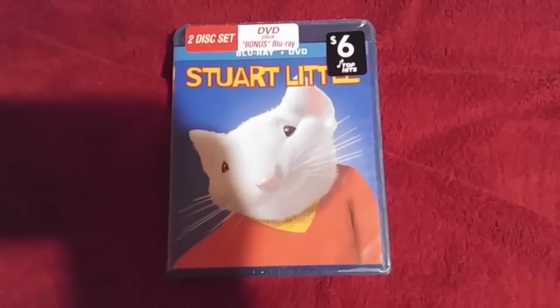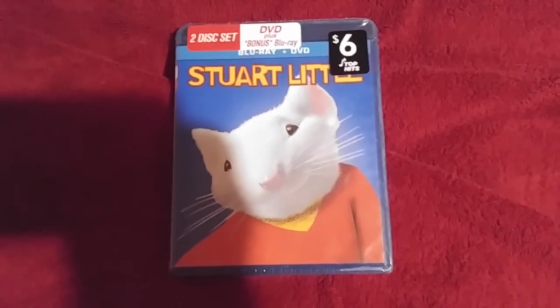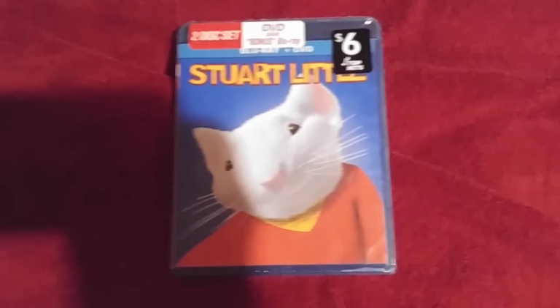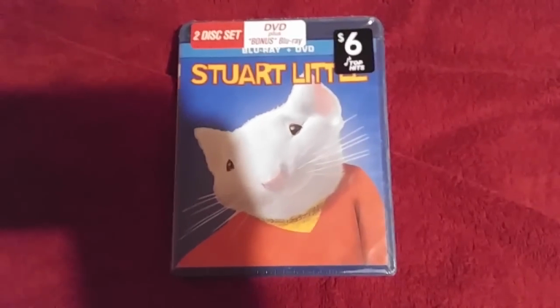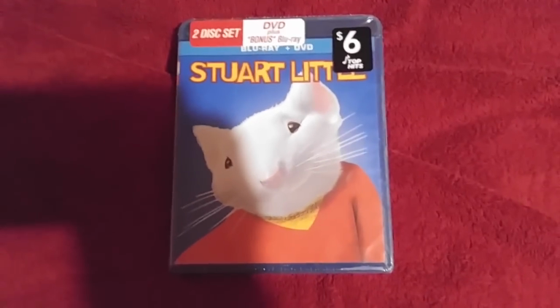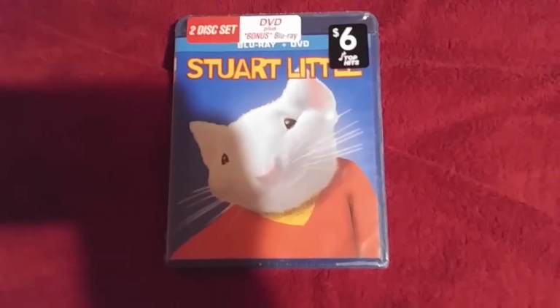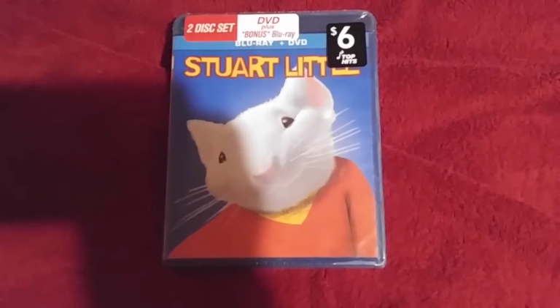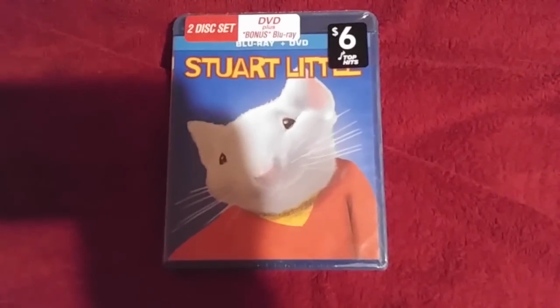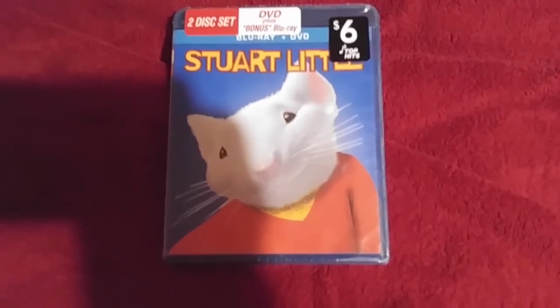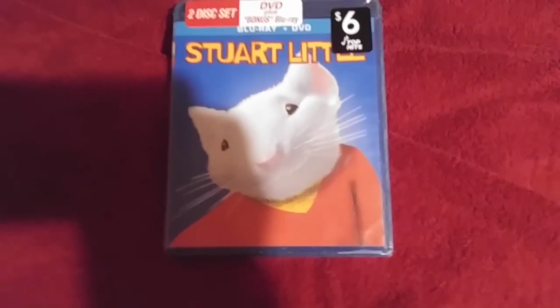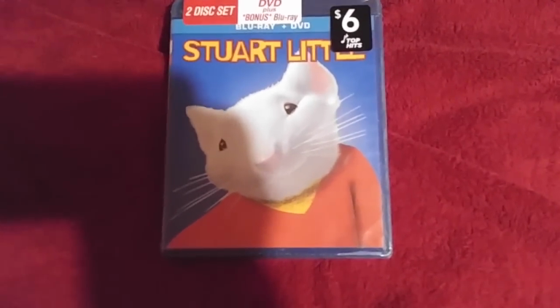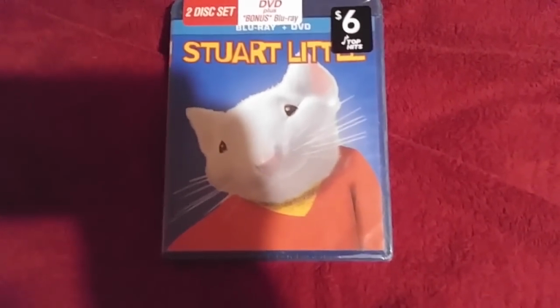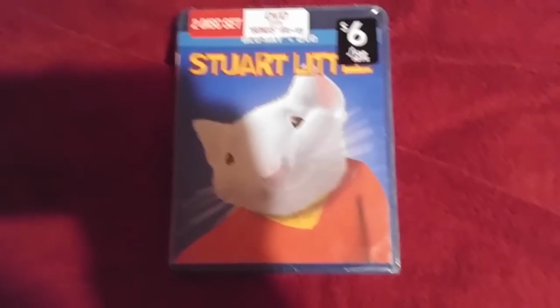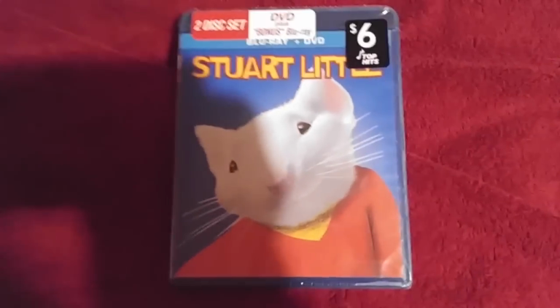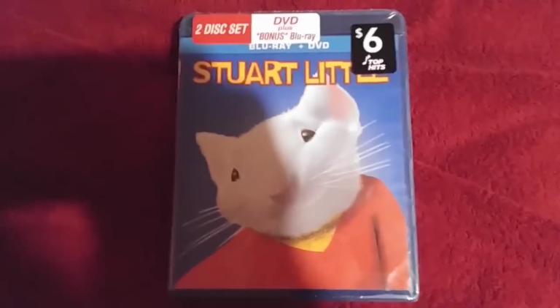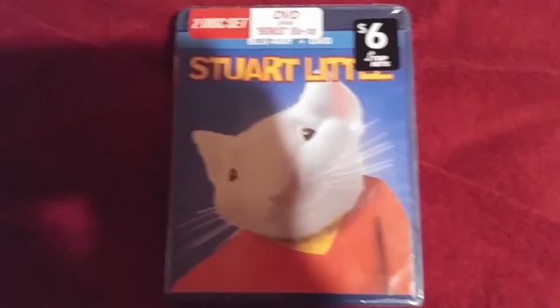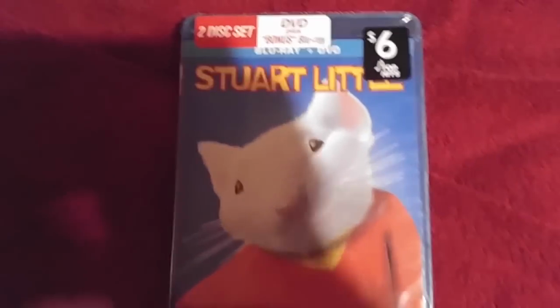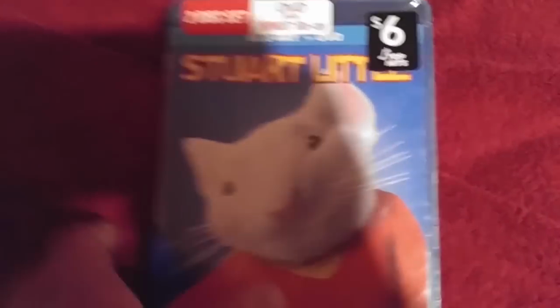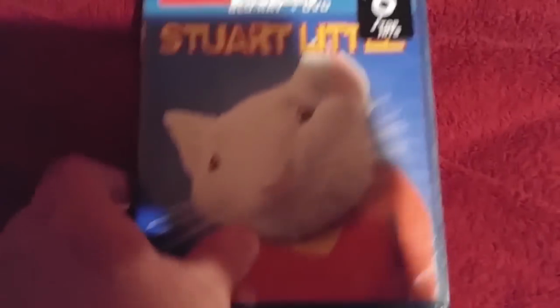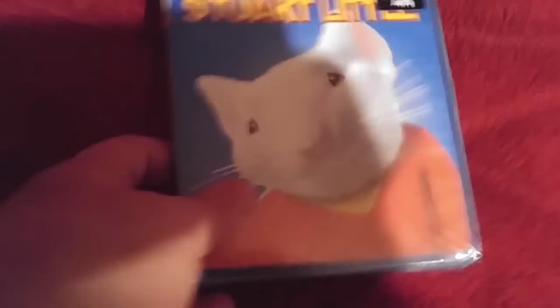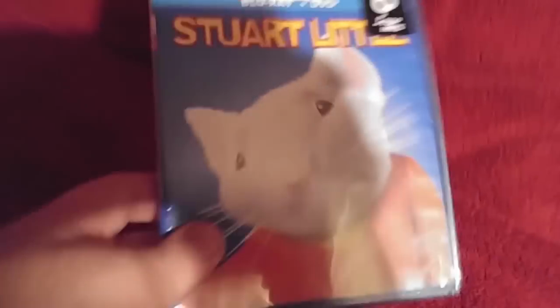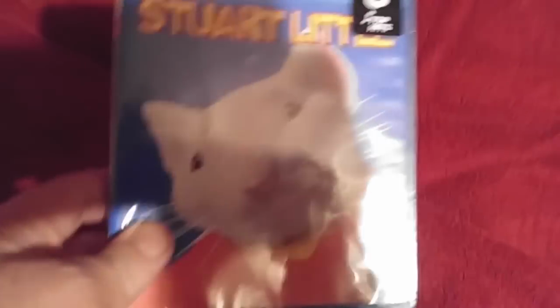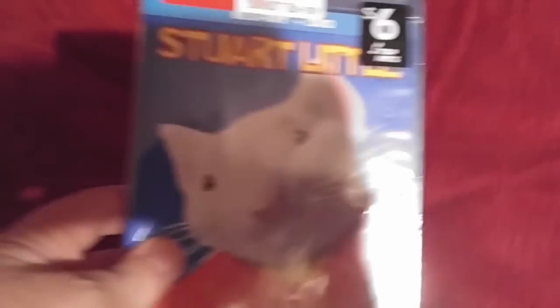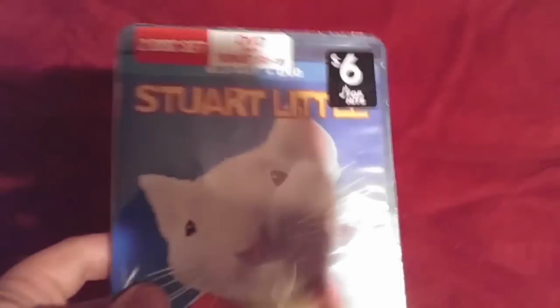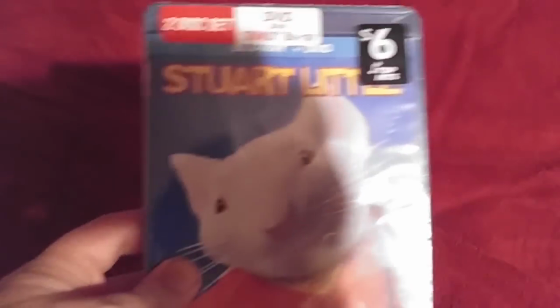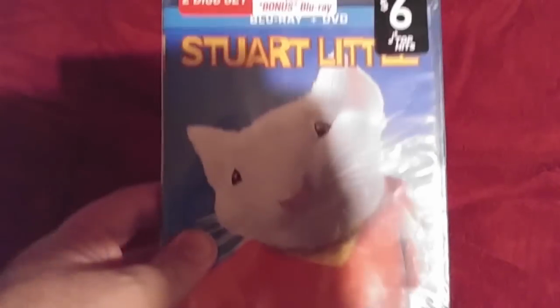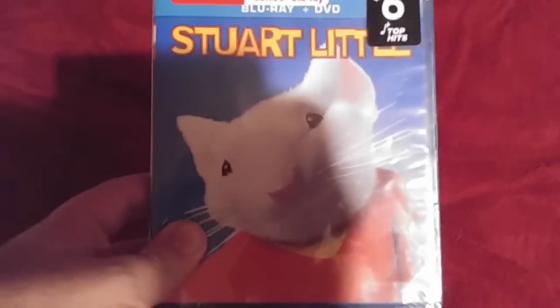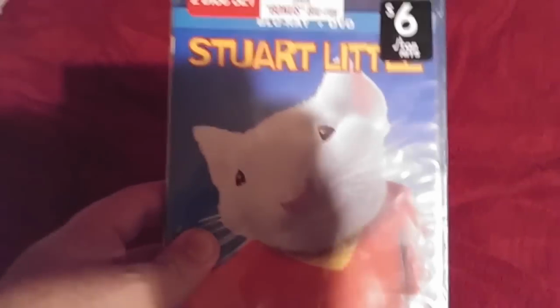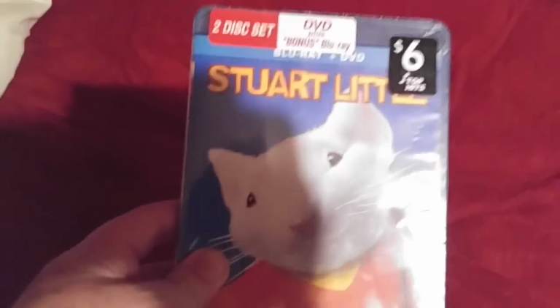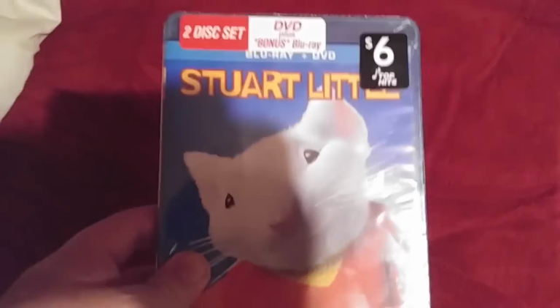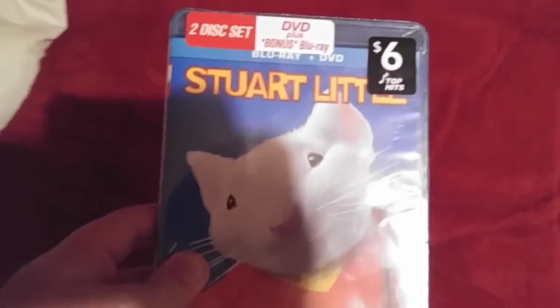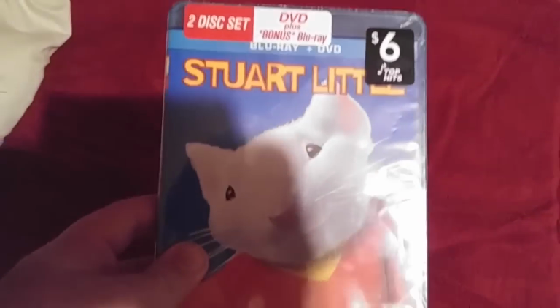Hey guys, I'm the Previews Guide DVD Openings. Today we're going to be doing an unboxing of Stuart Little on Blu-ray.